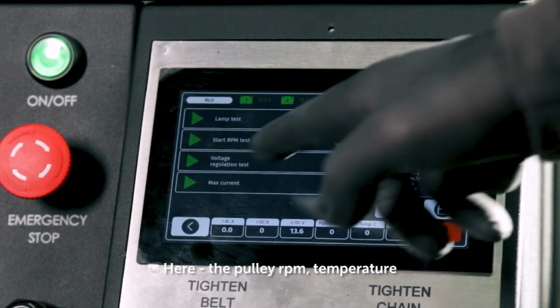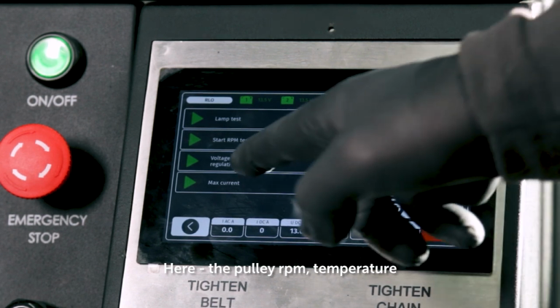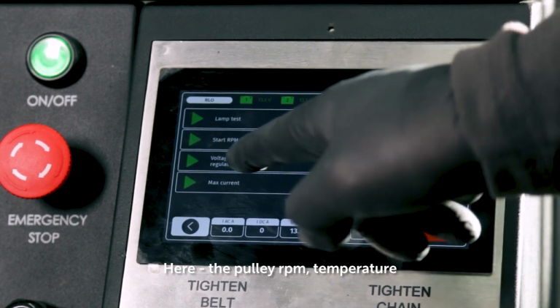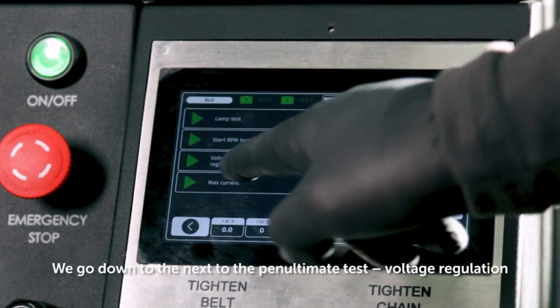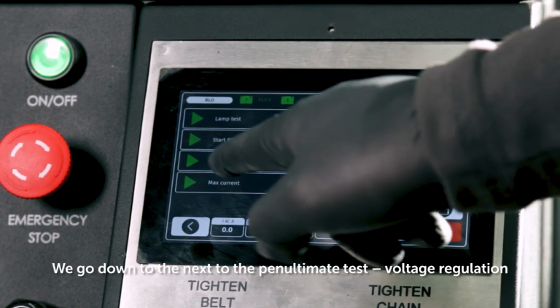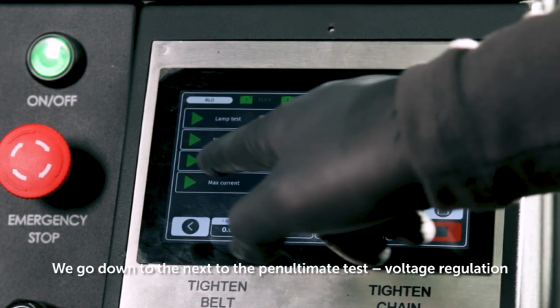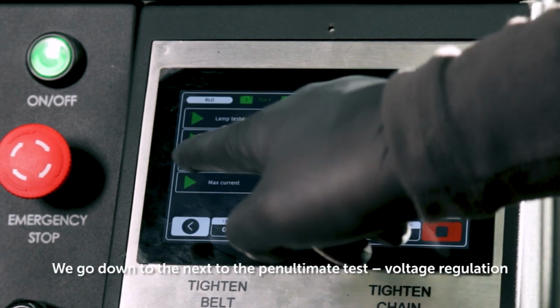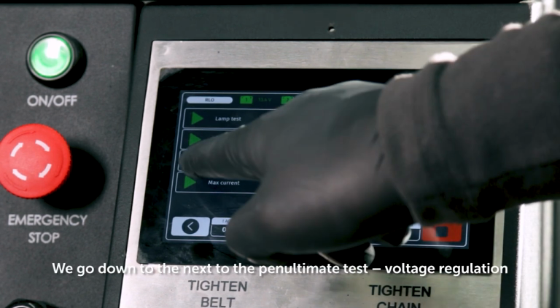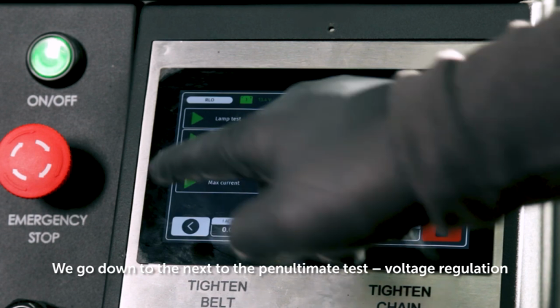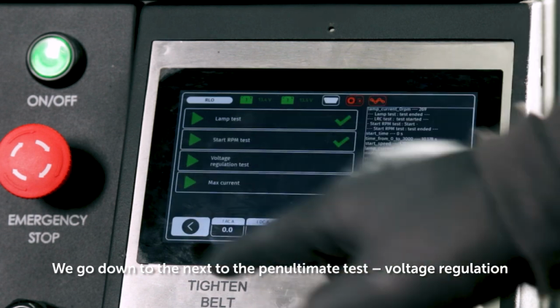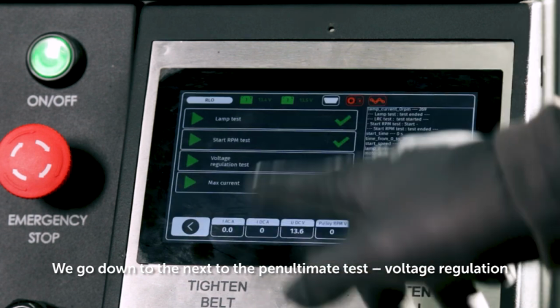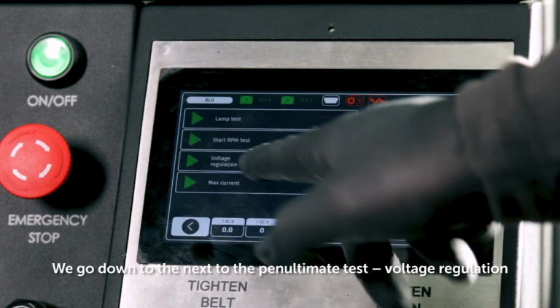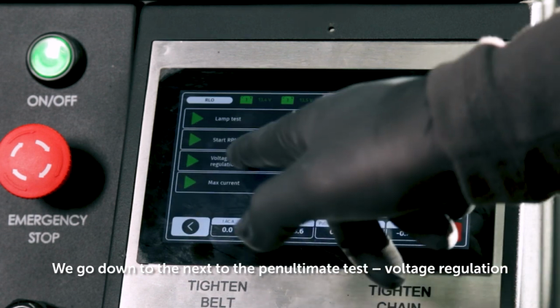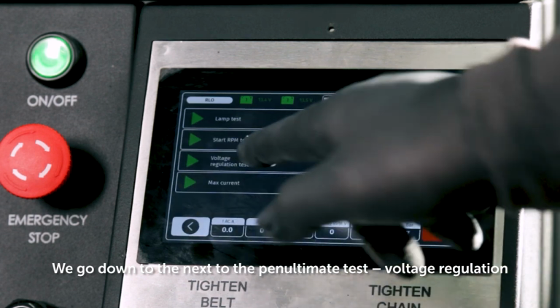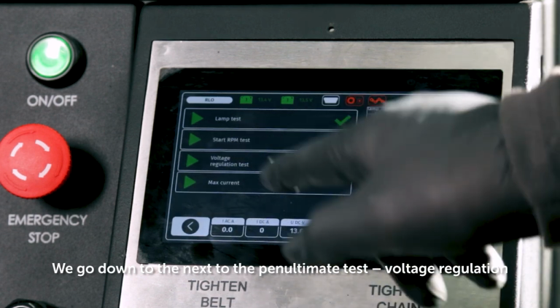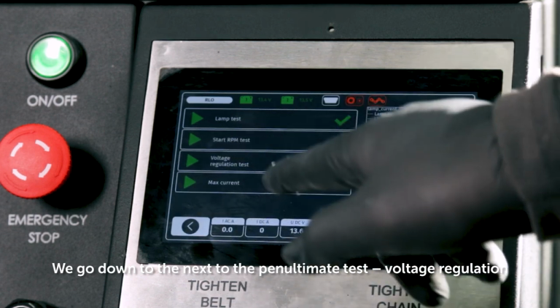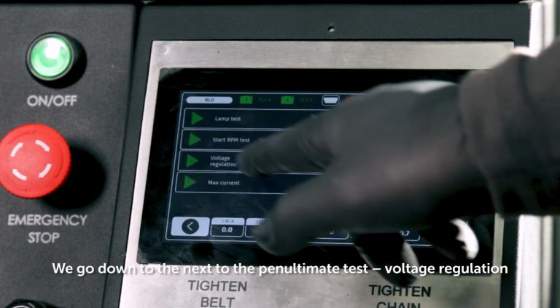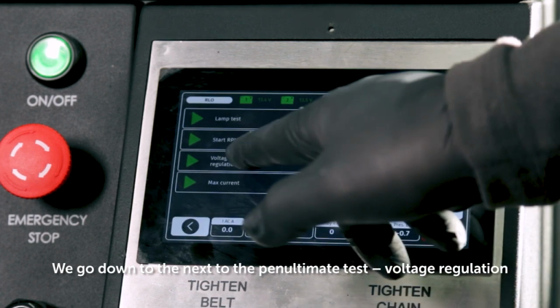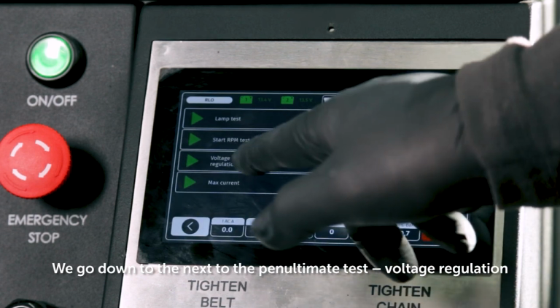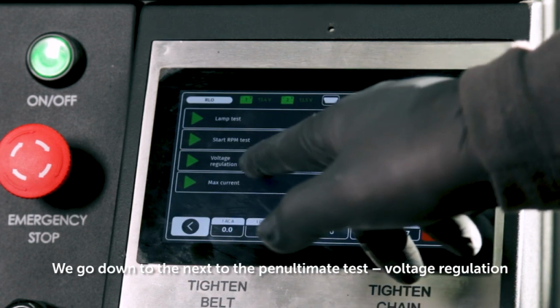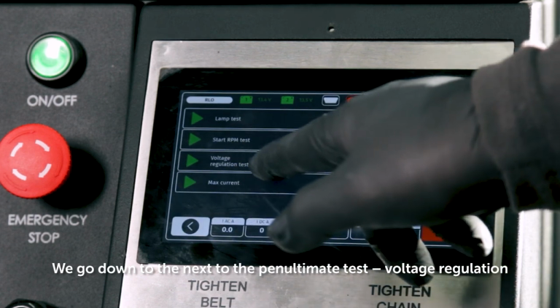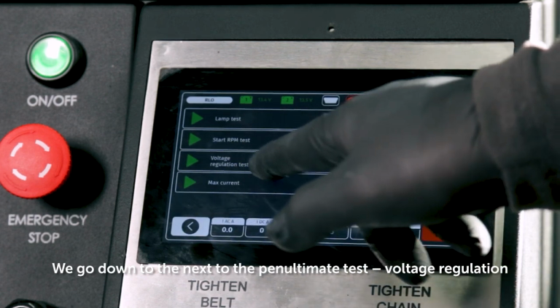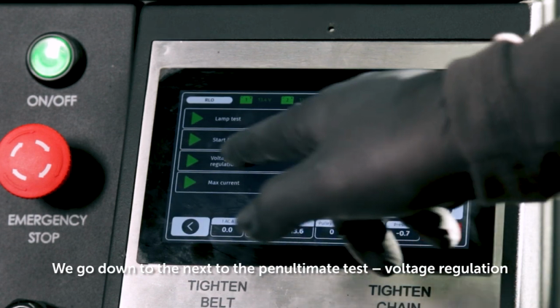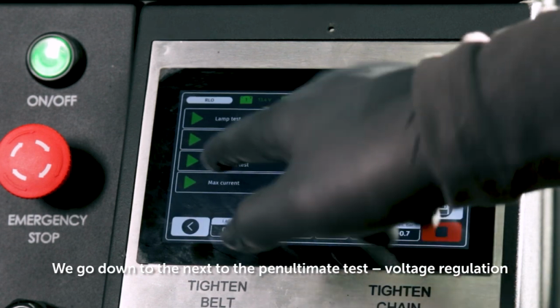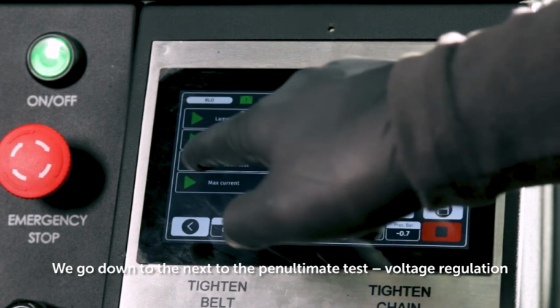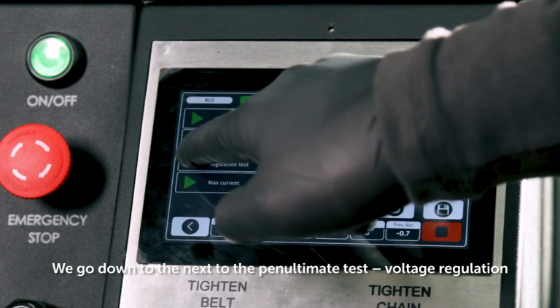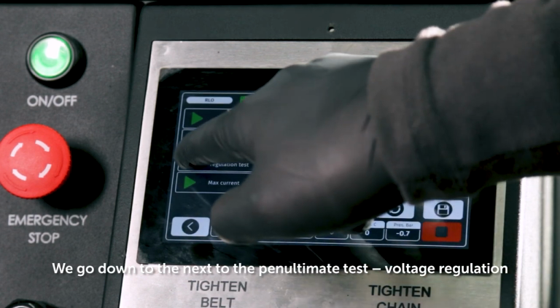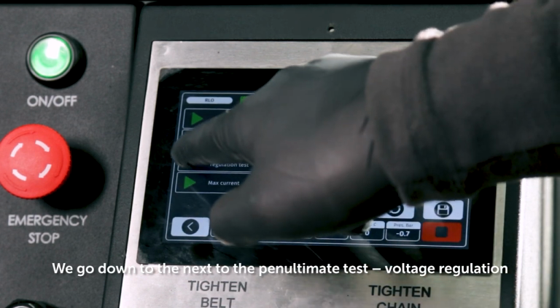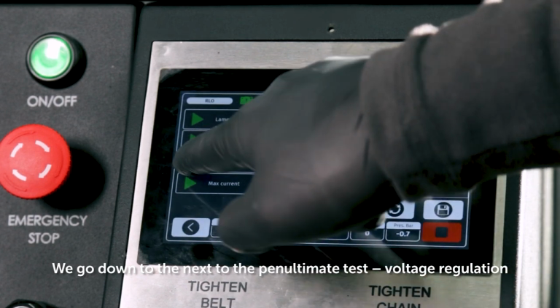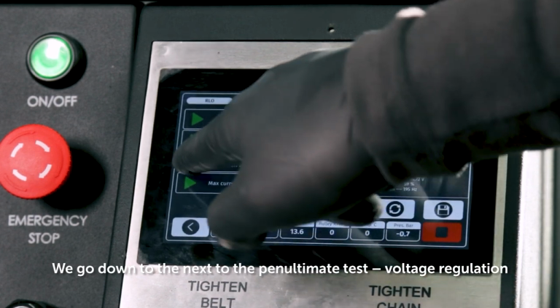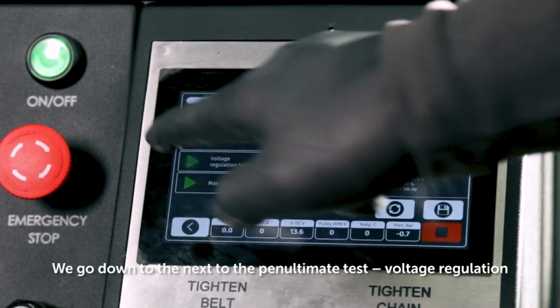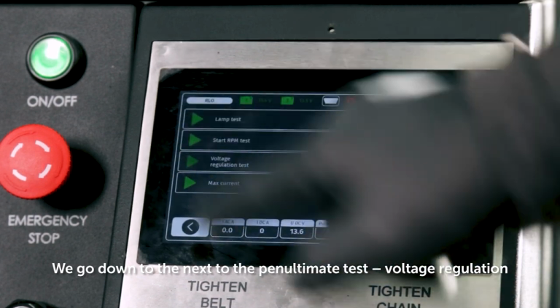We go on to the next — the penultimate test: voltage regulation.